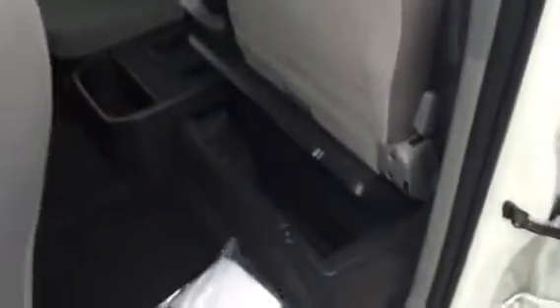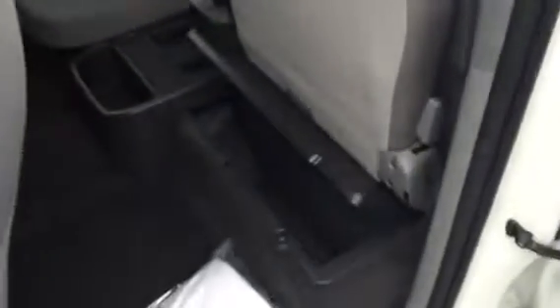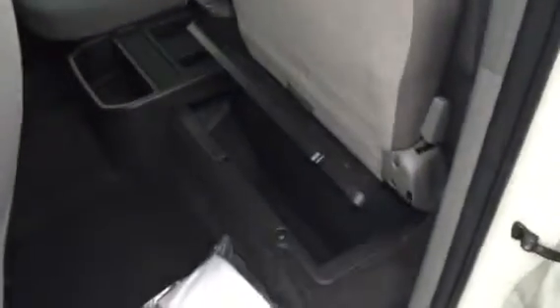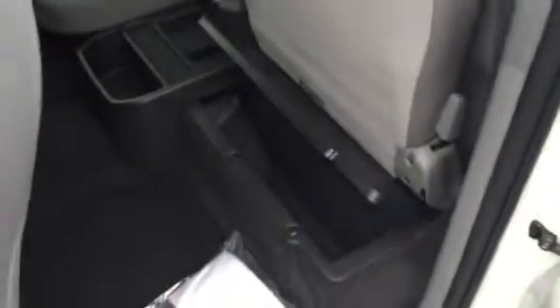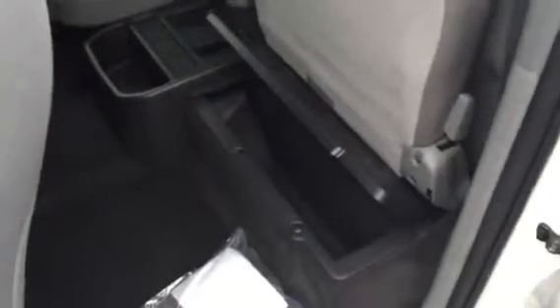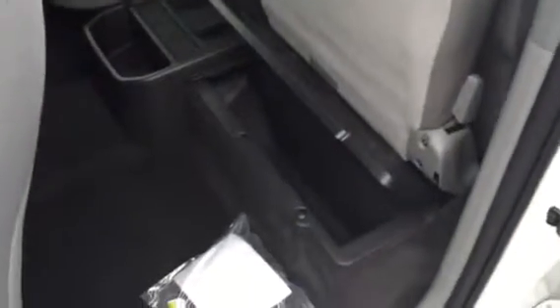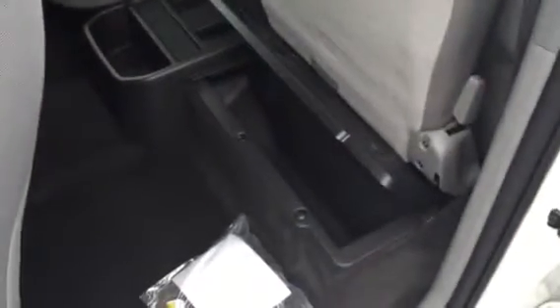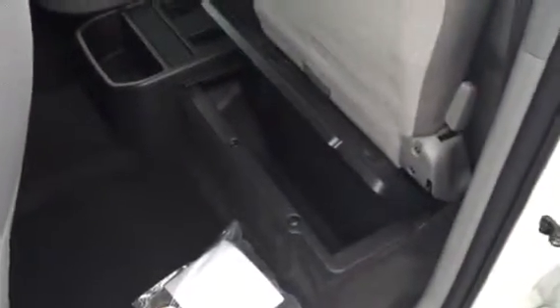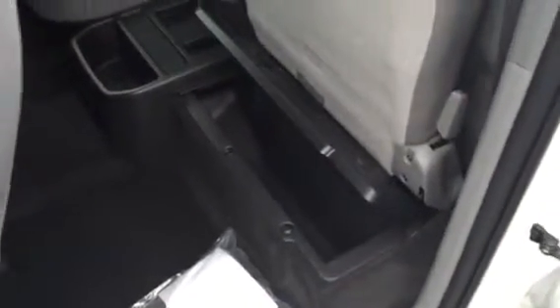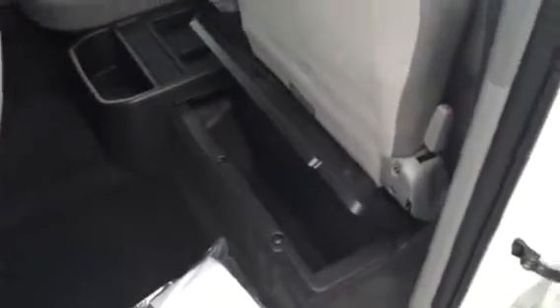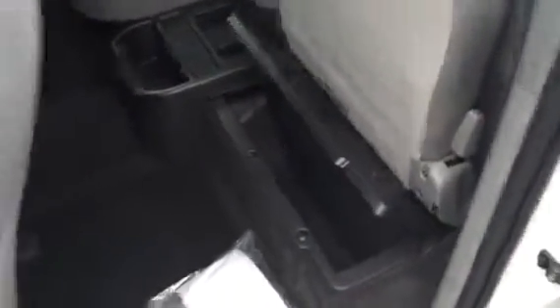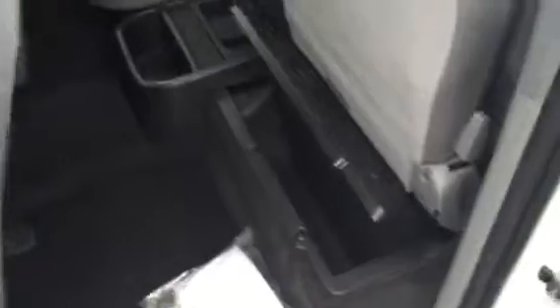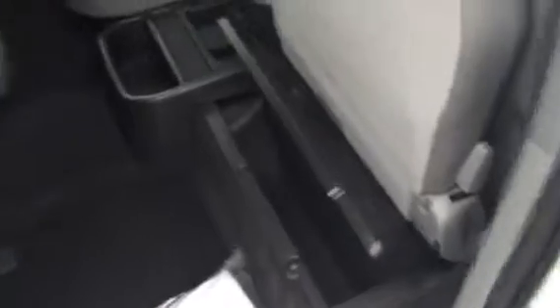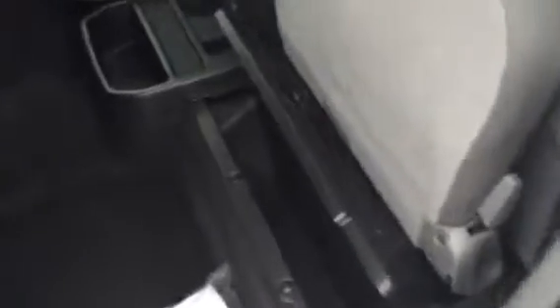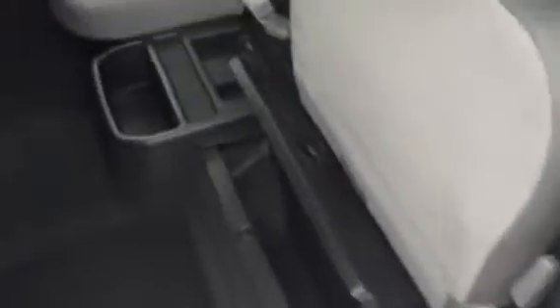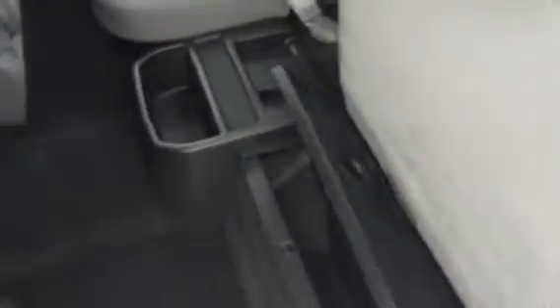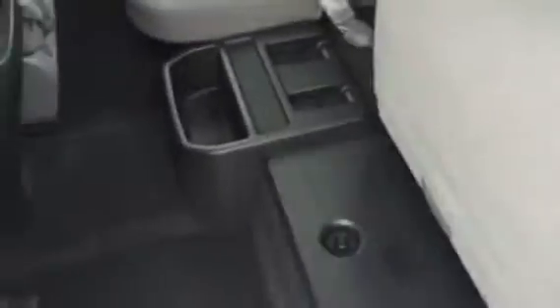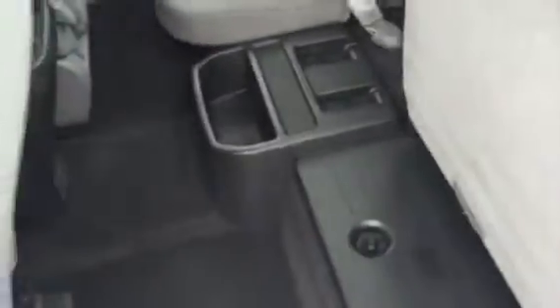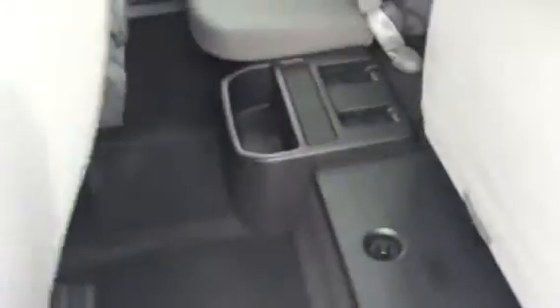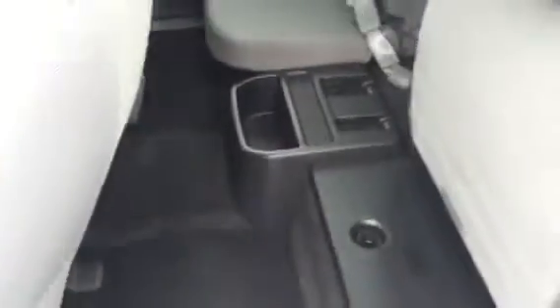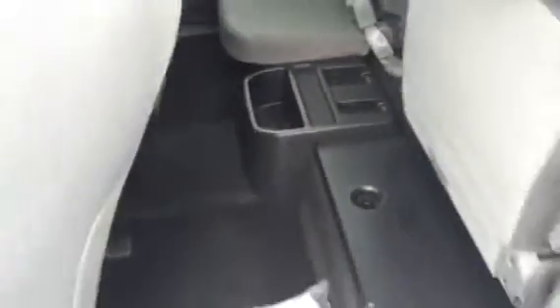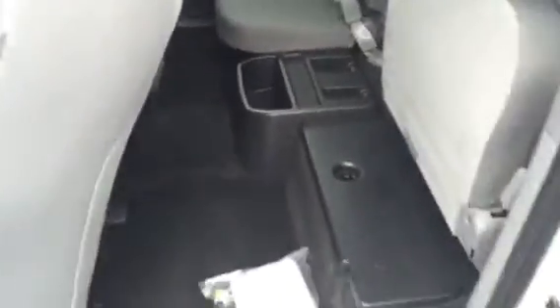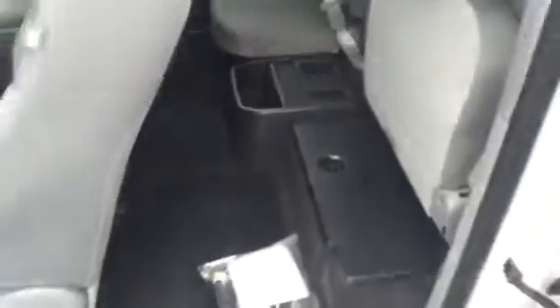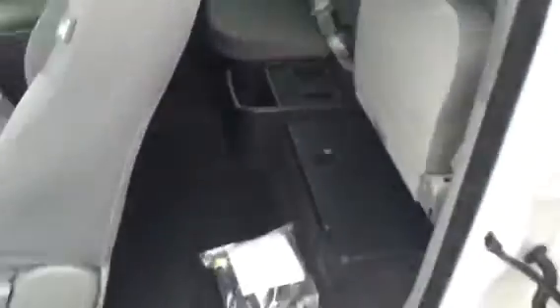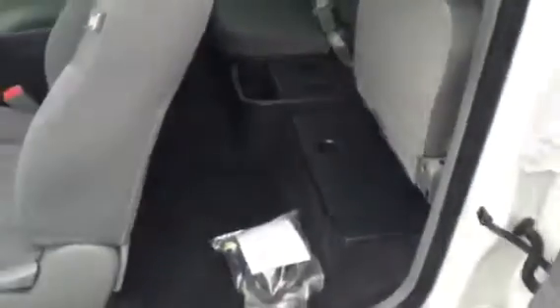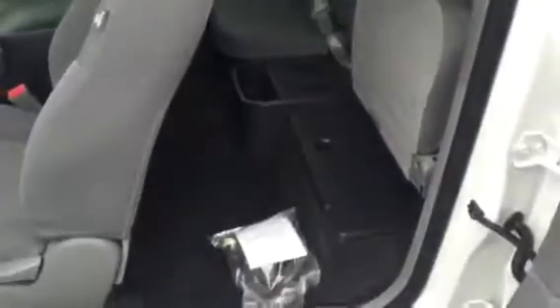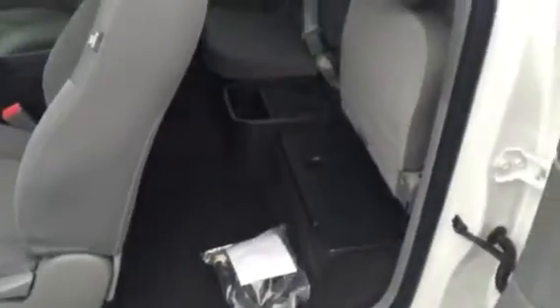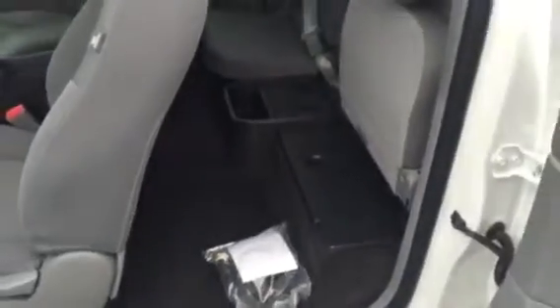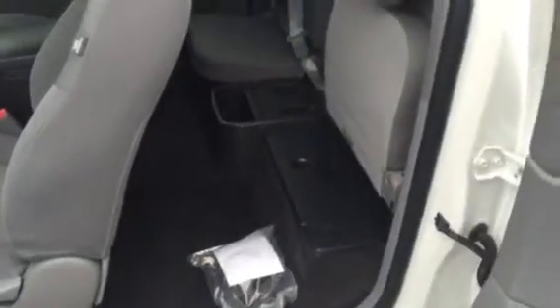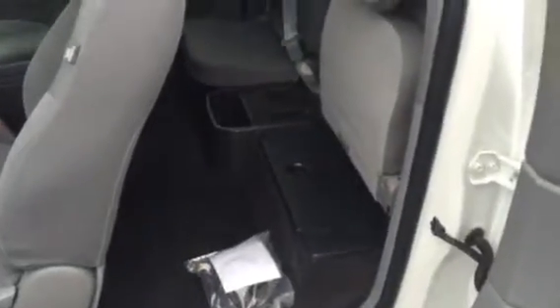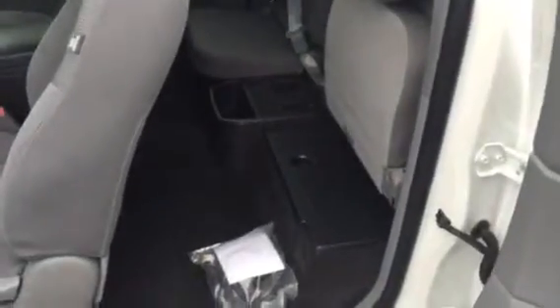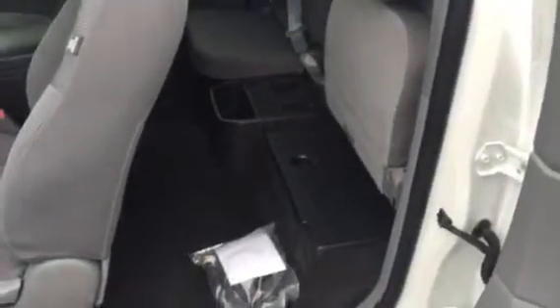You have storage underneath the seat, and then when you bring that down, there's more storage behind the seat as well.